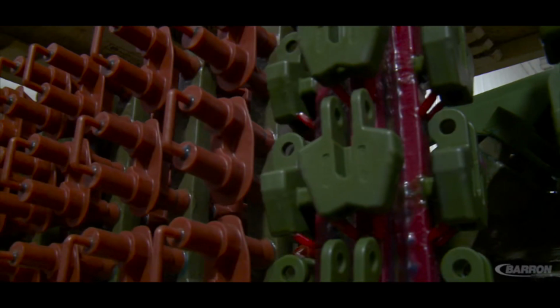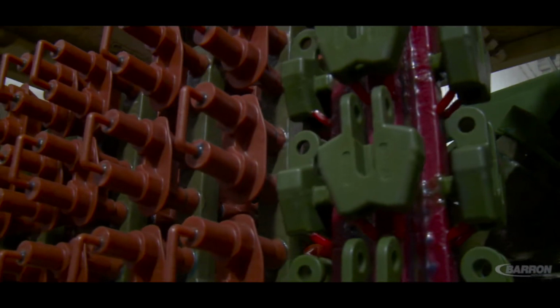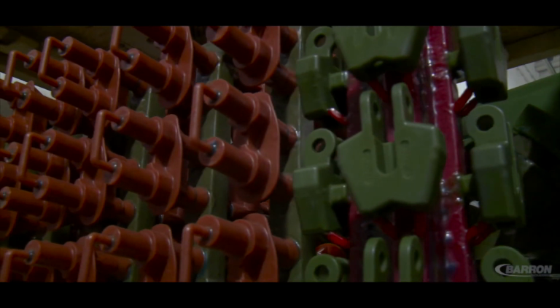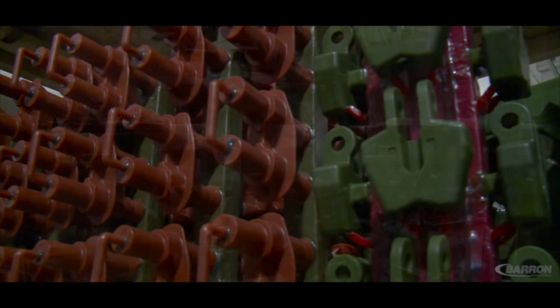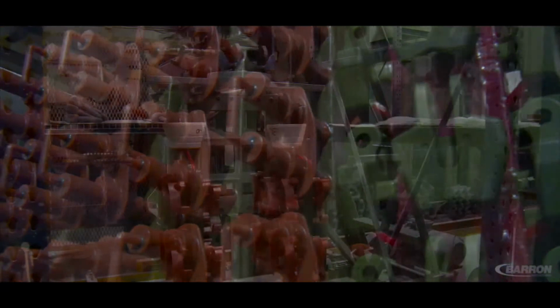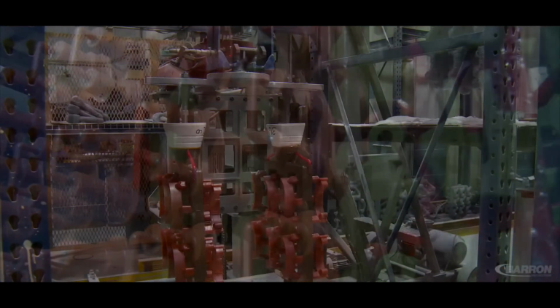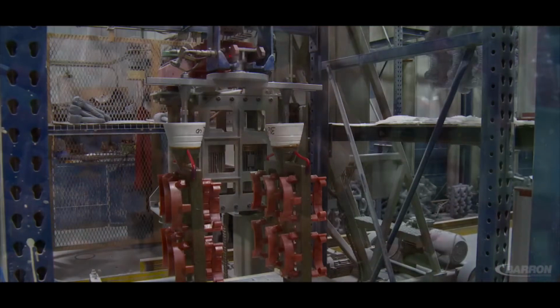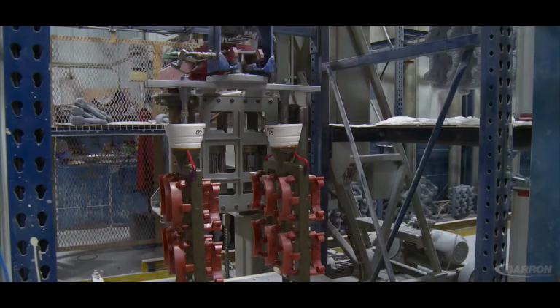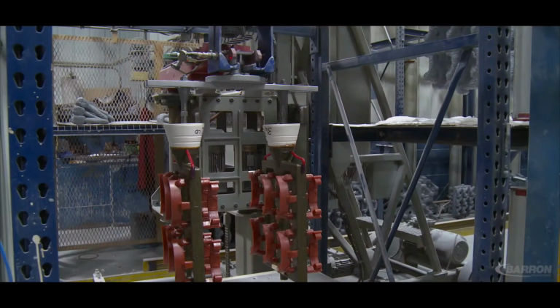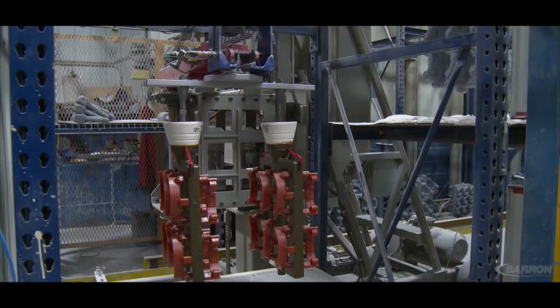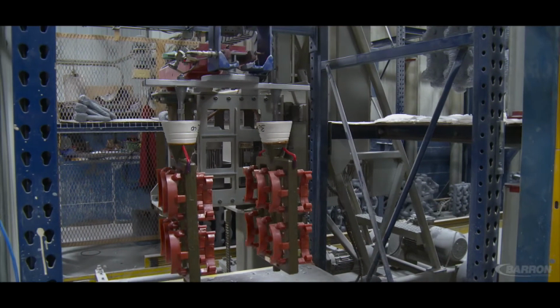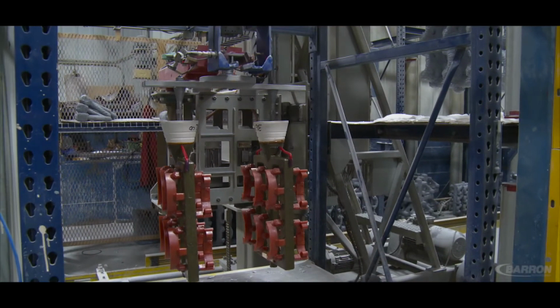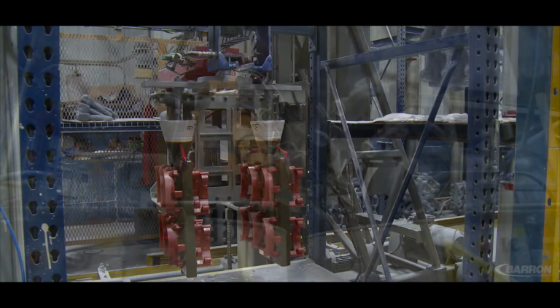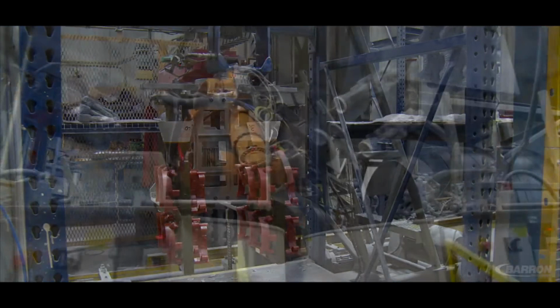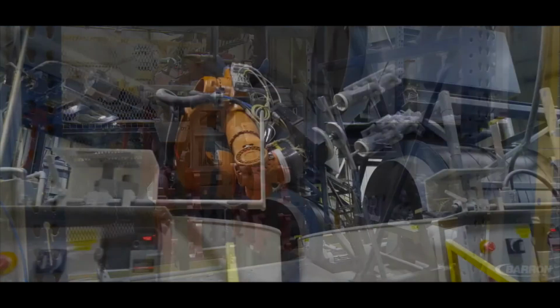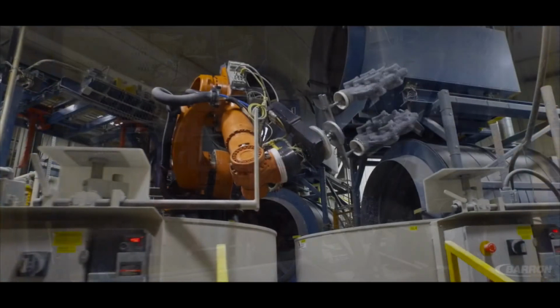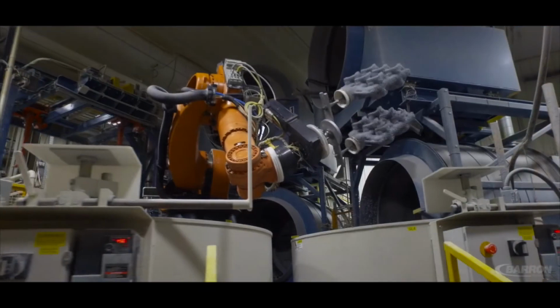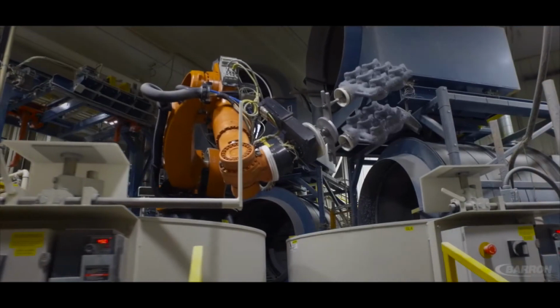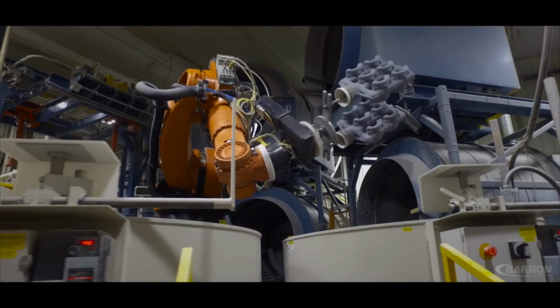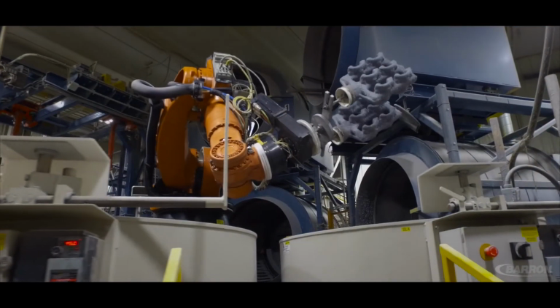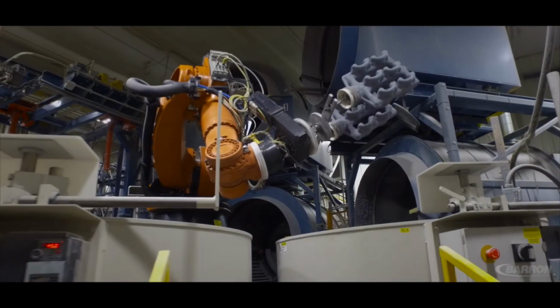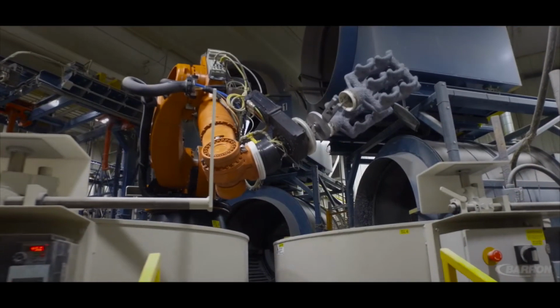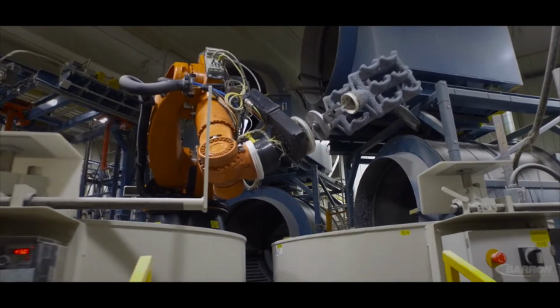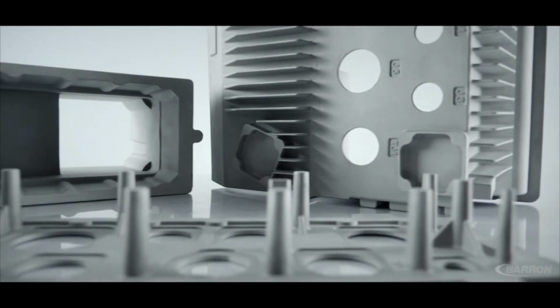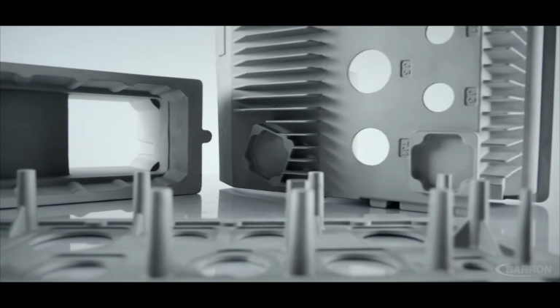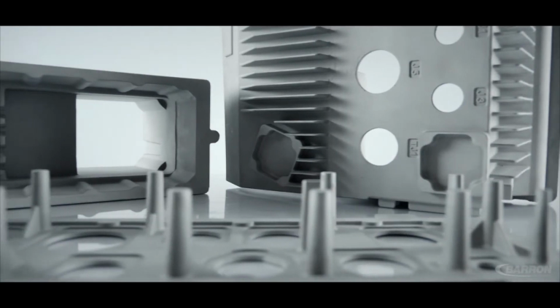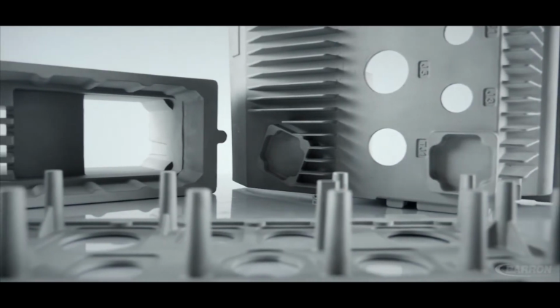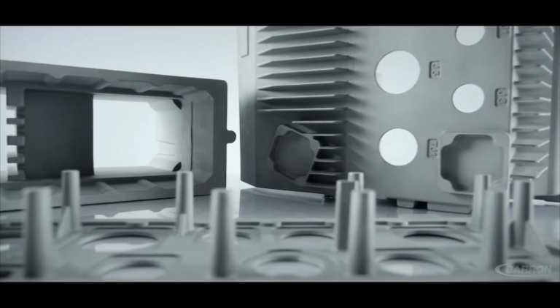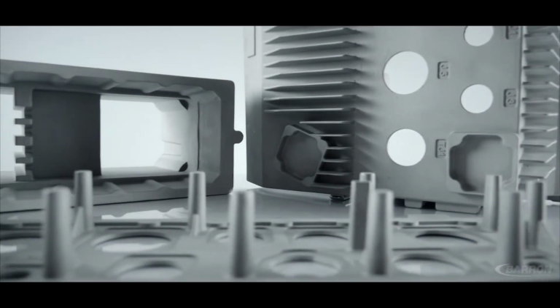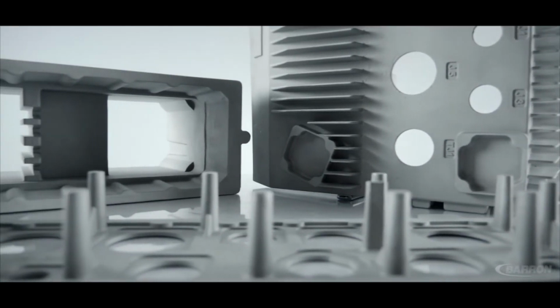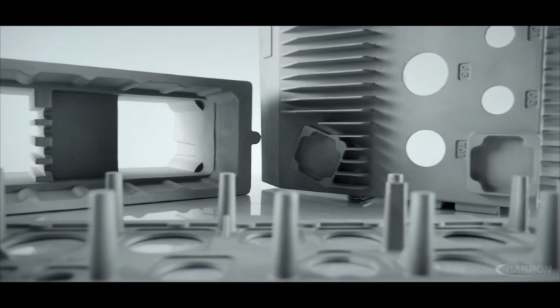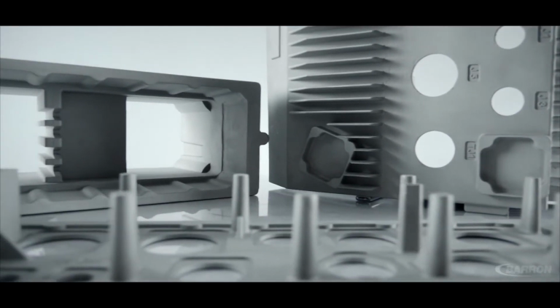Using soluble wax cores or ceramic cores, Barron is able to produce configurations that other manufacturing processes can't replicate.